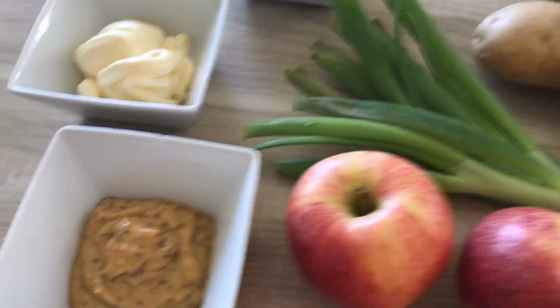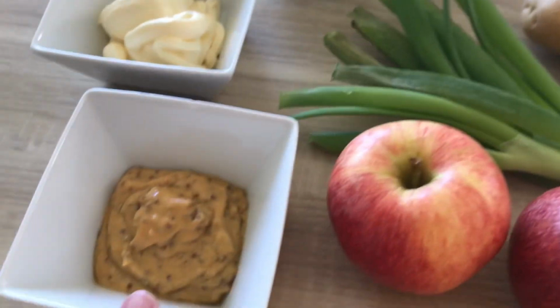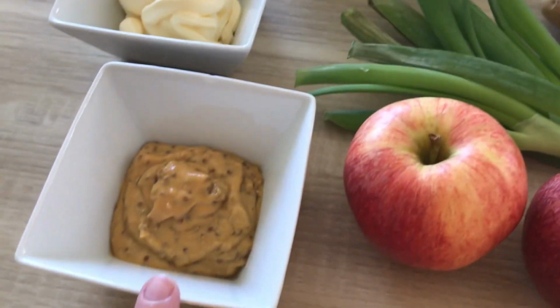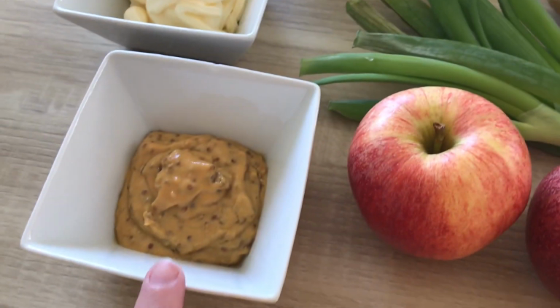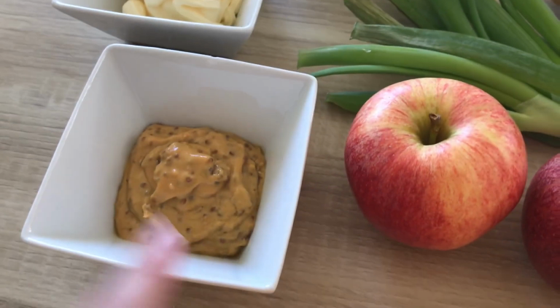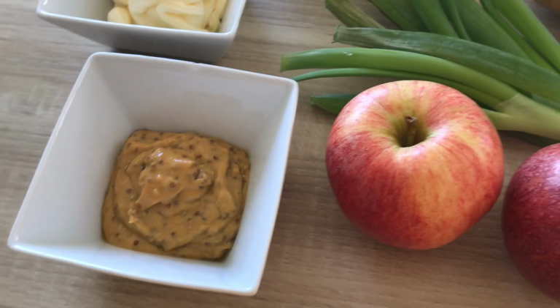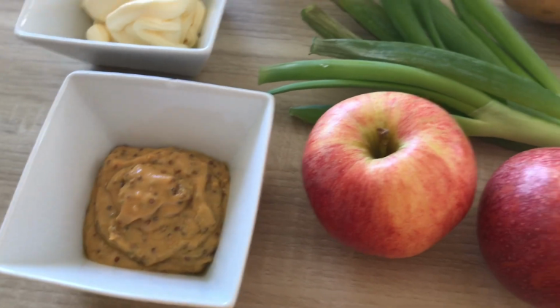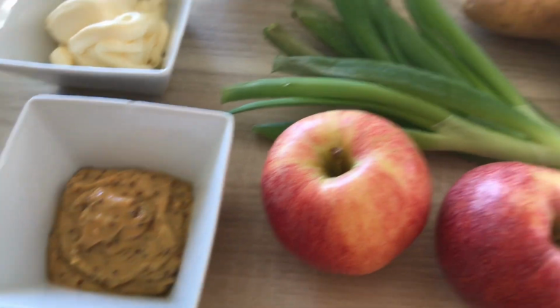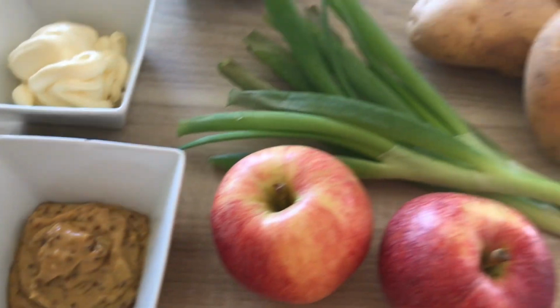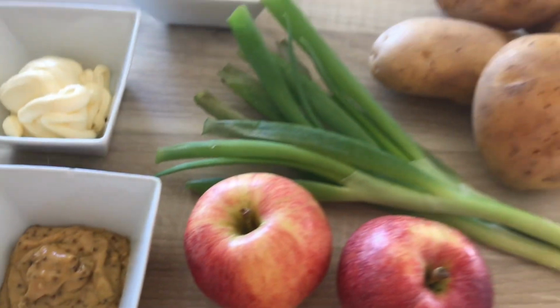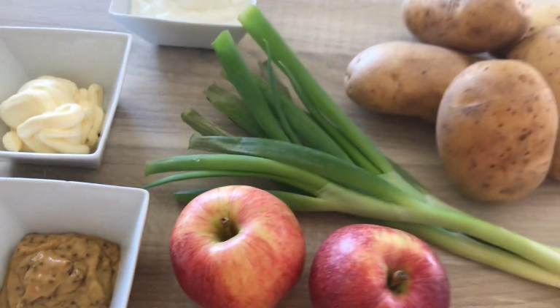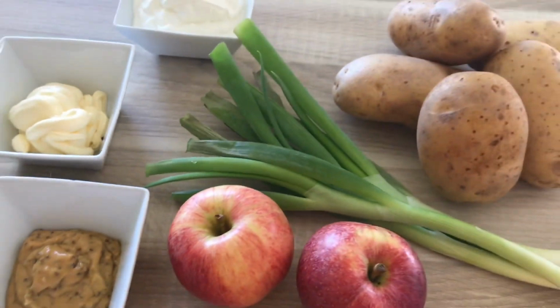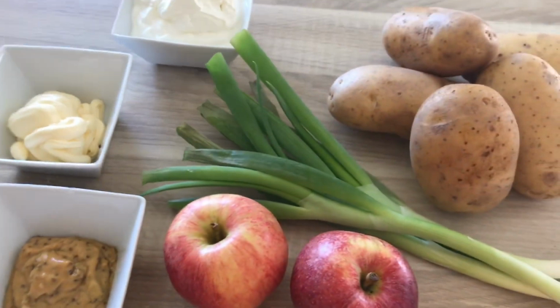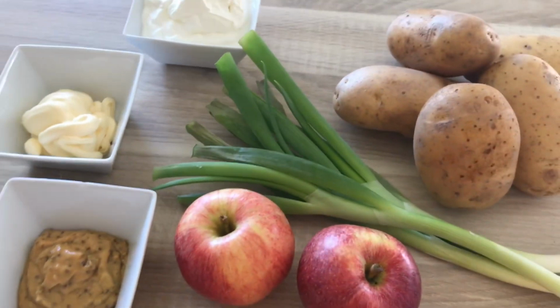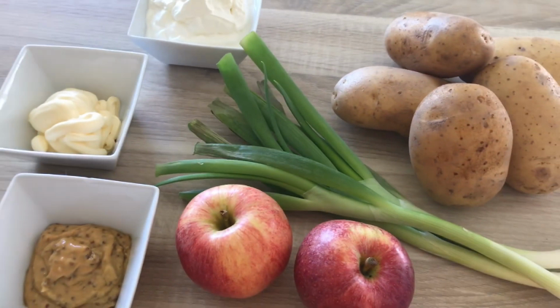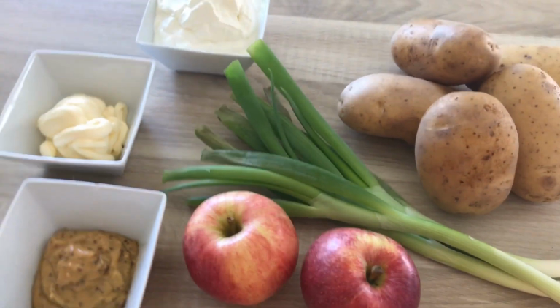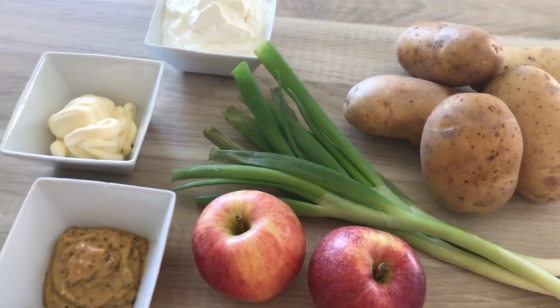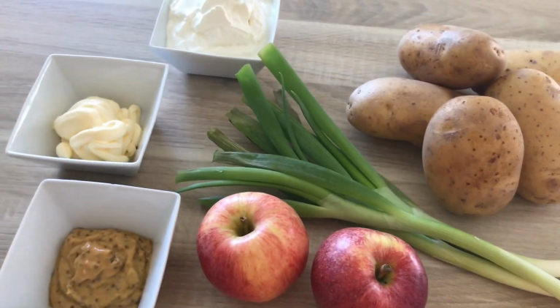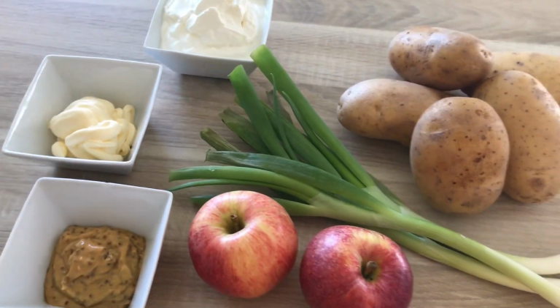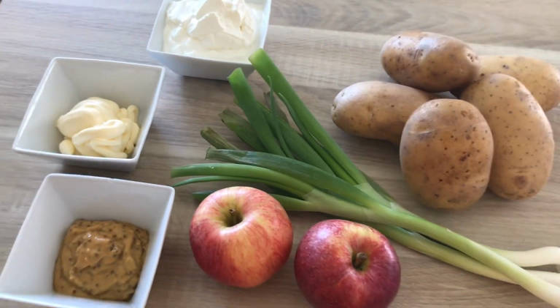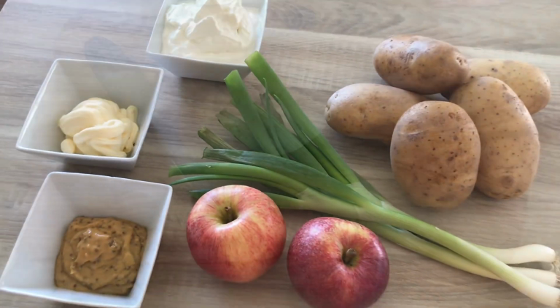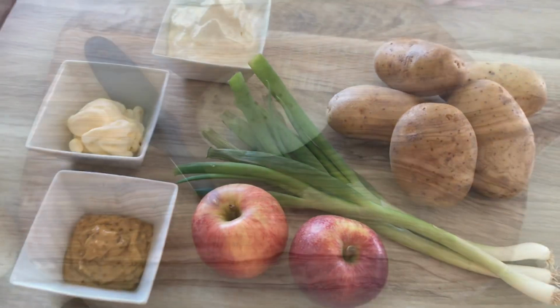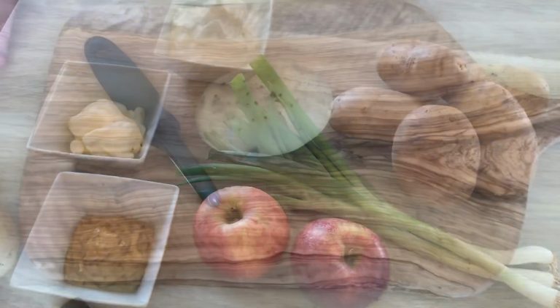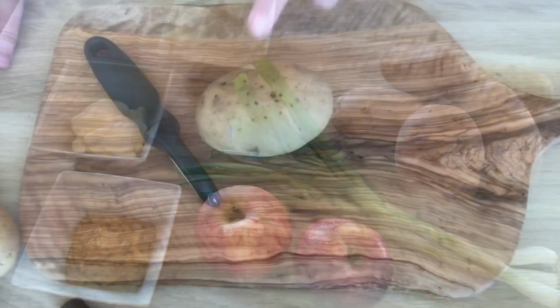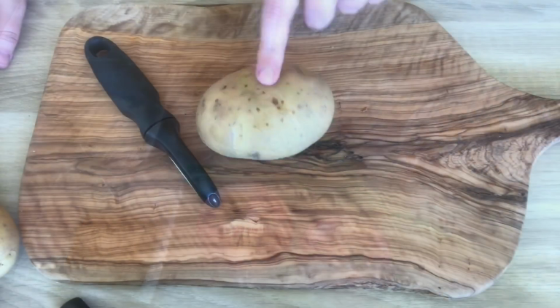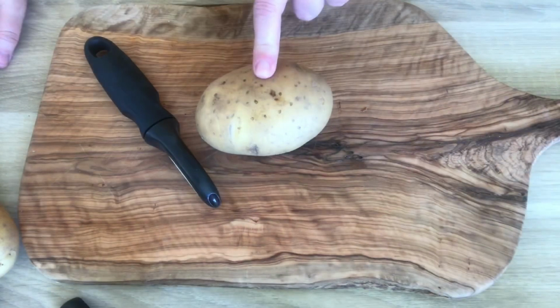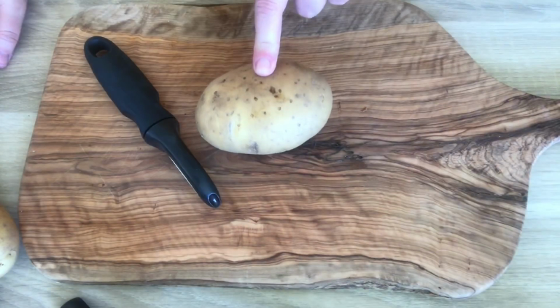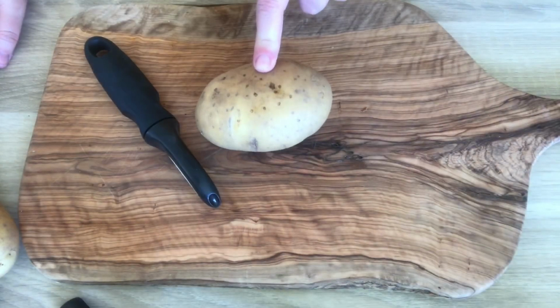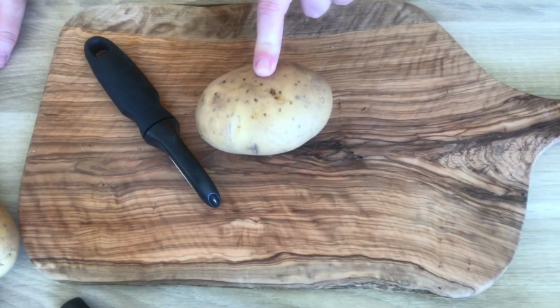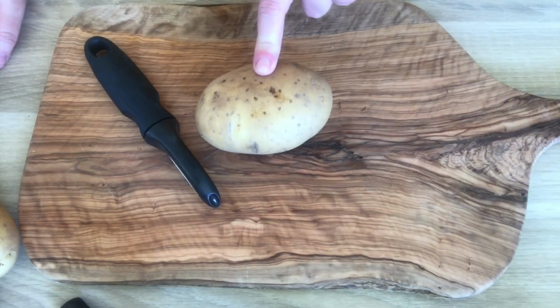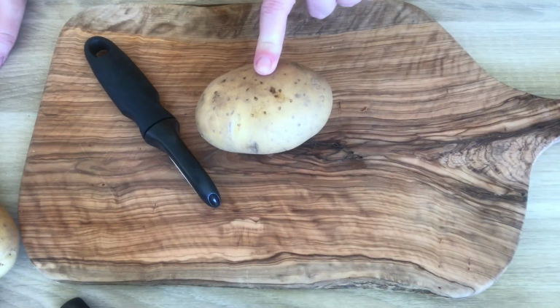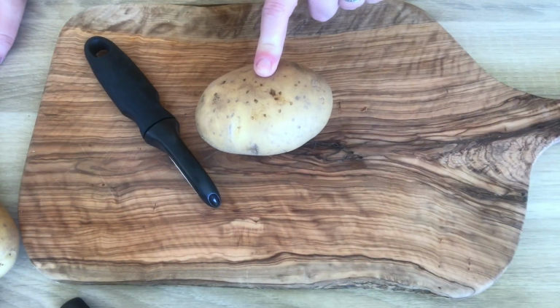You could use a spicy mustard if you'd like — the choice is yours. Okay, we're going to start by peeling the potatoes.